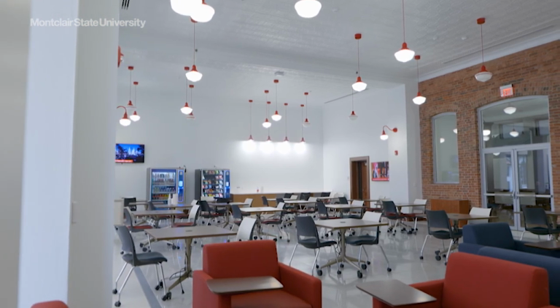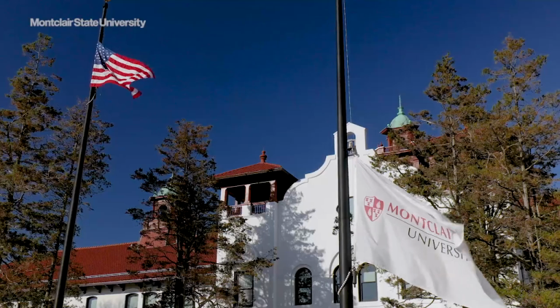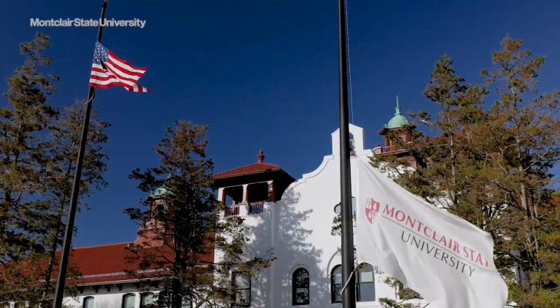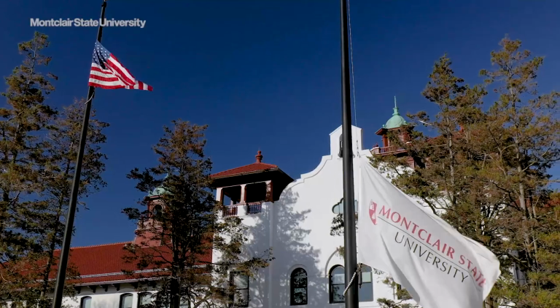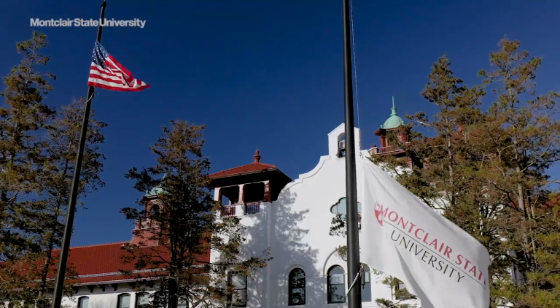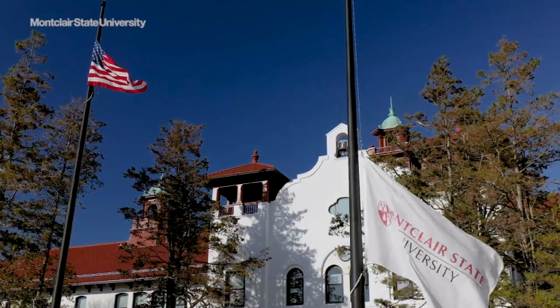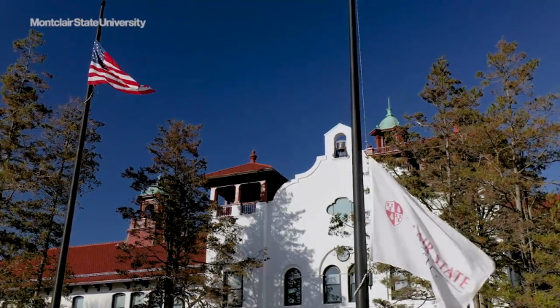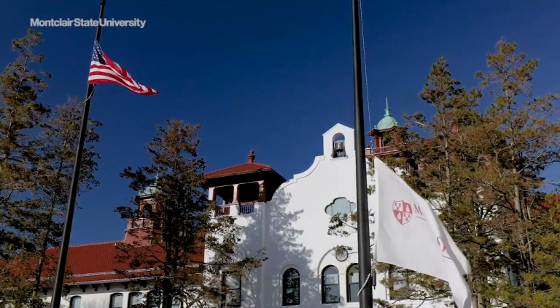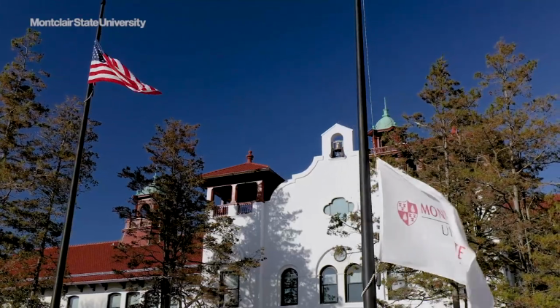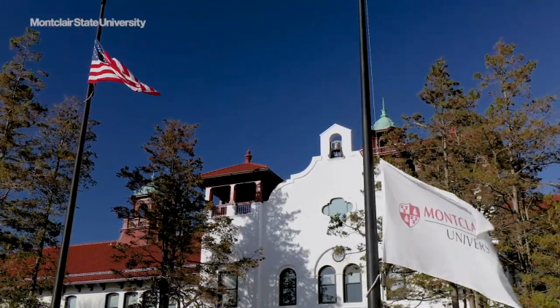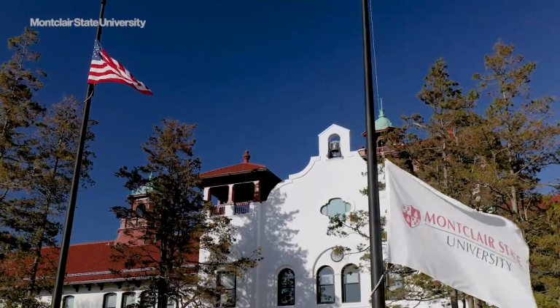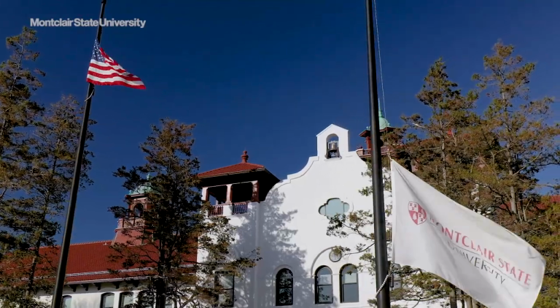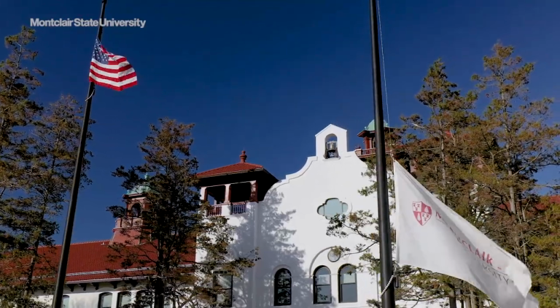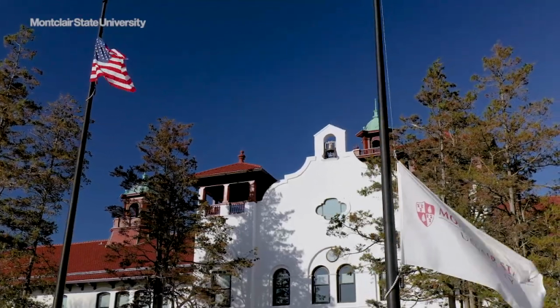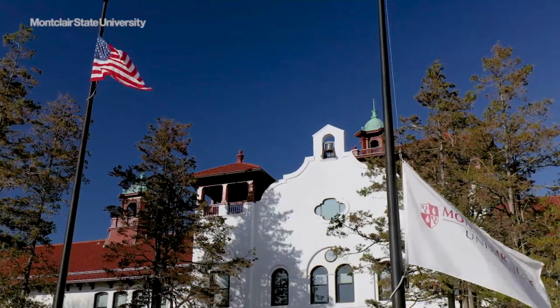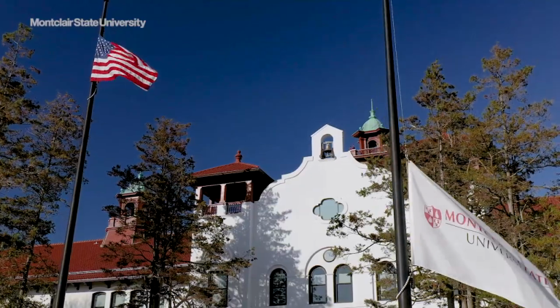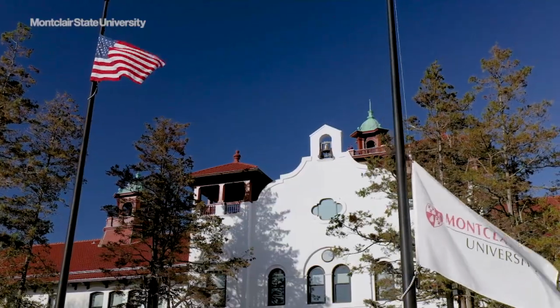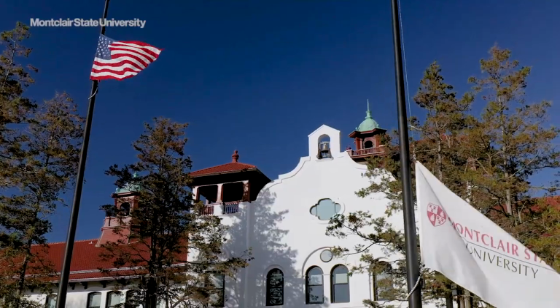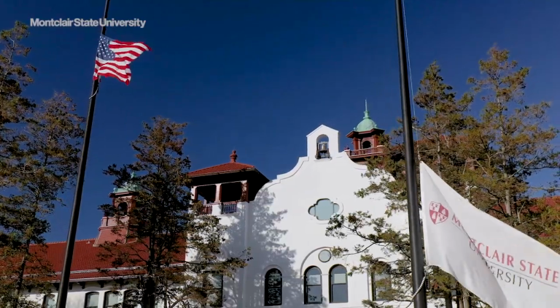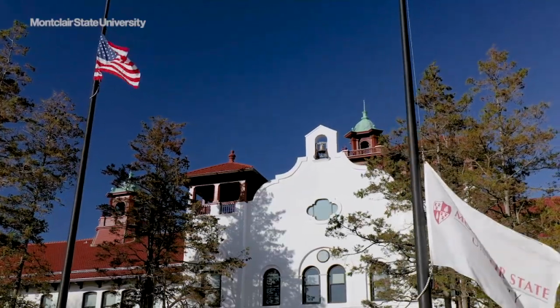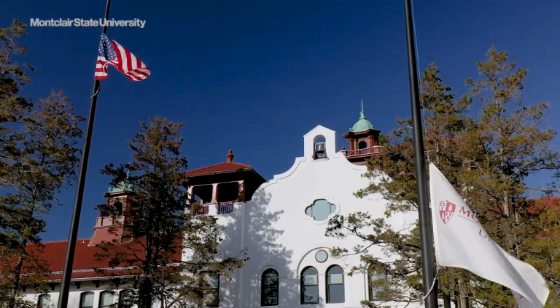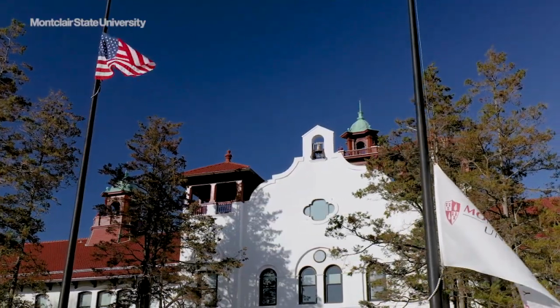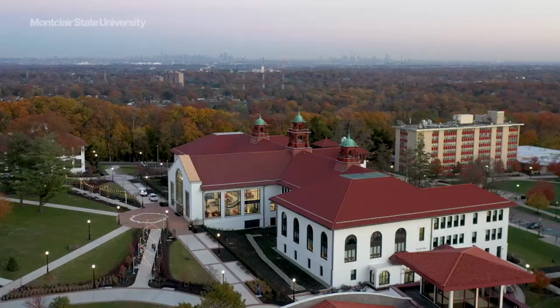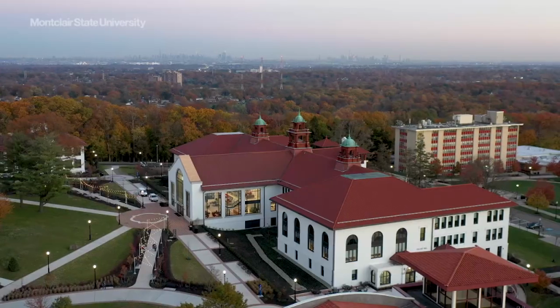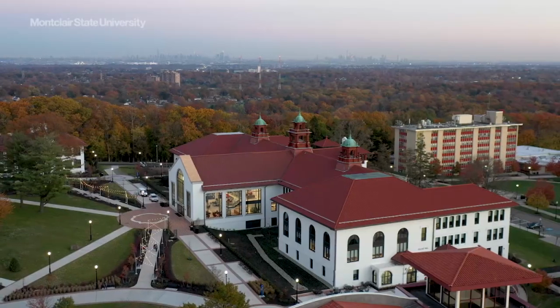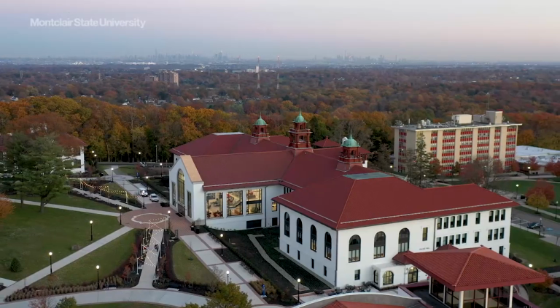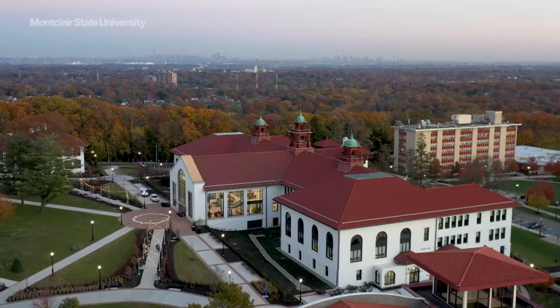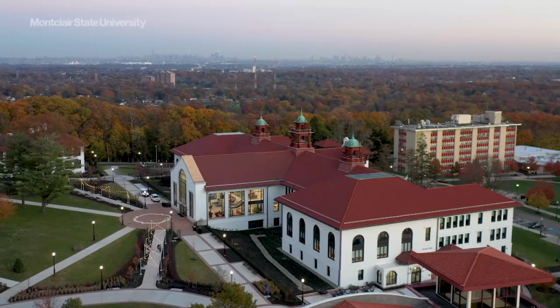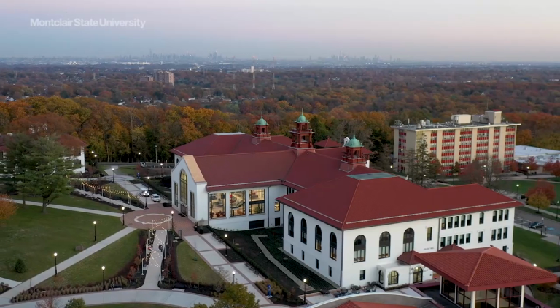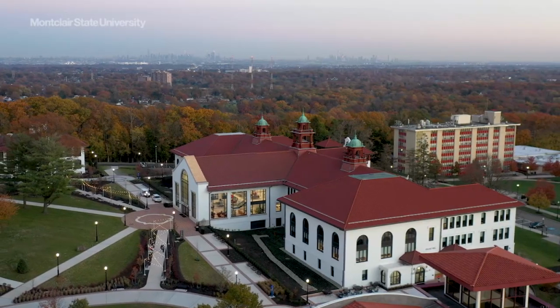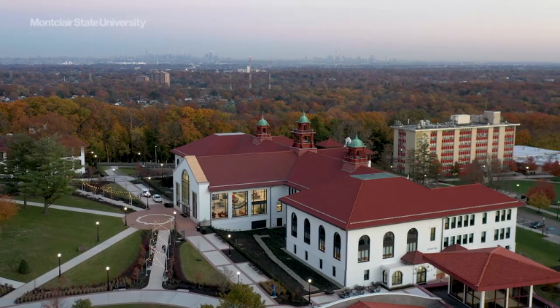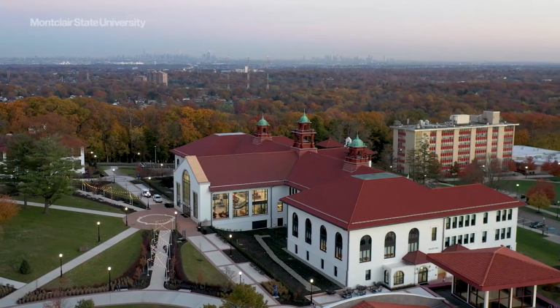The building is certified LEED Gold, a globally recognized symbol of excellence in green building.